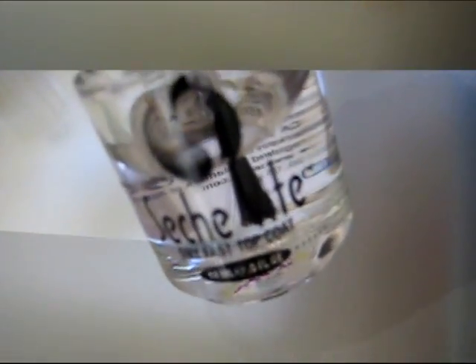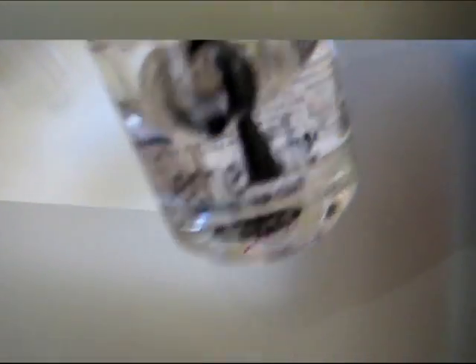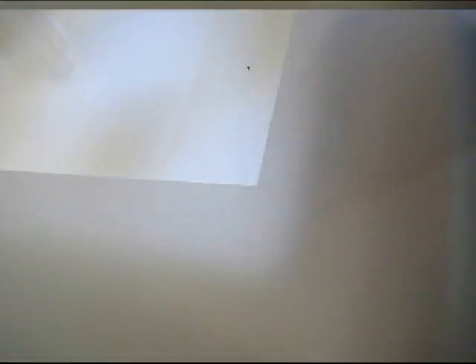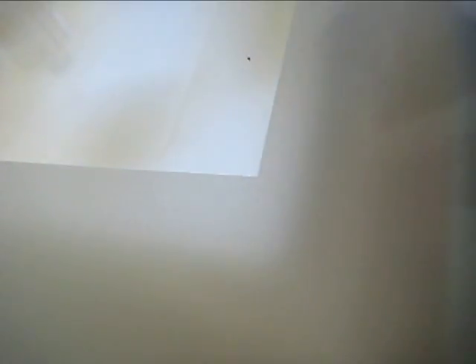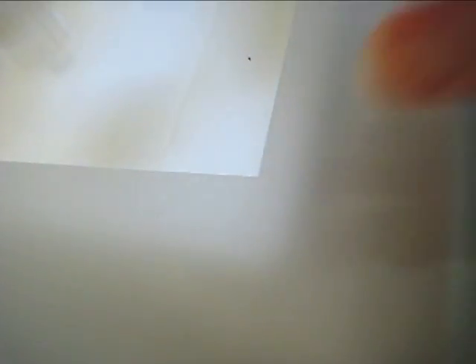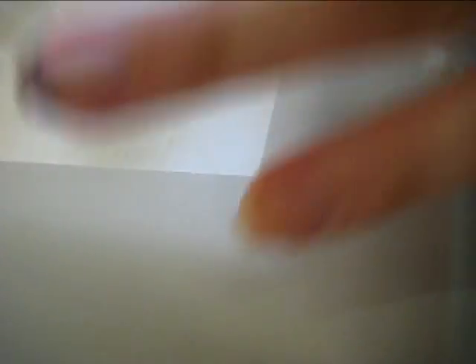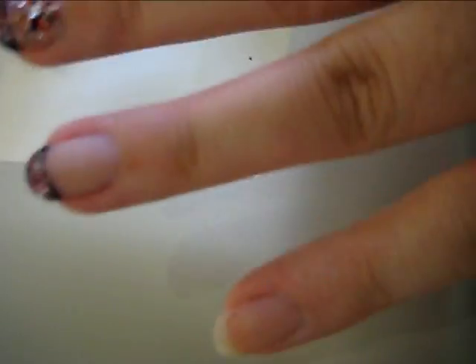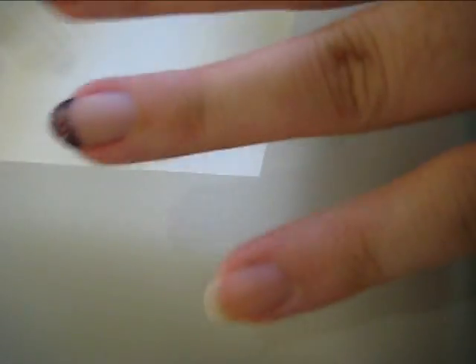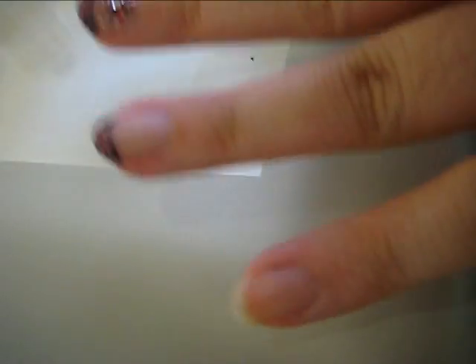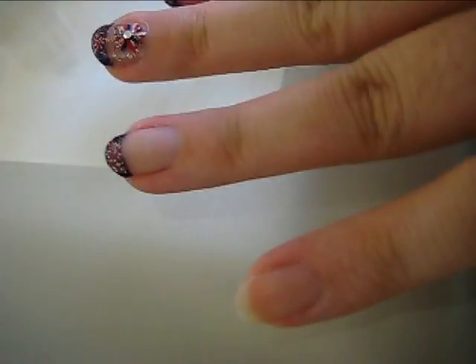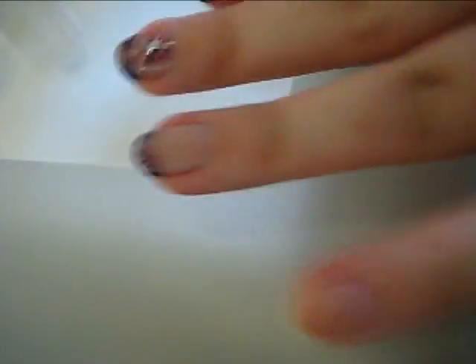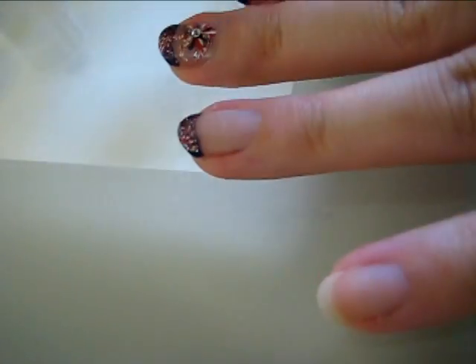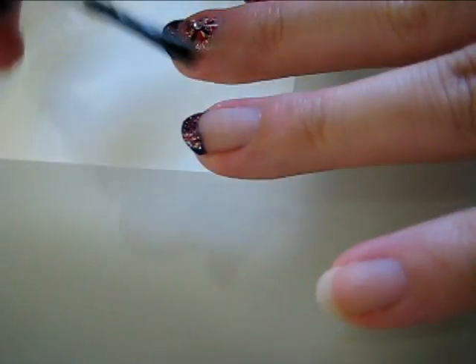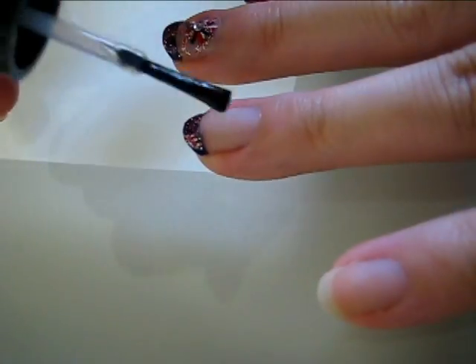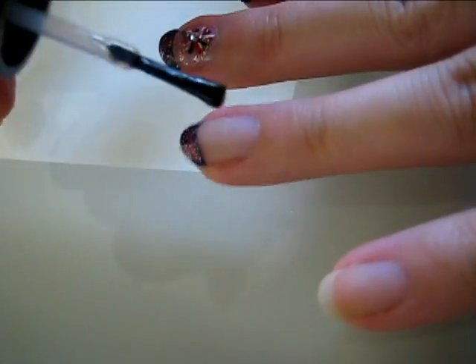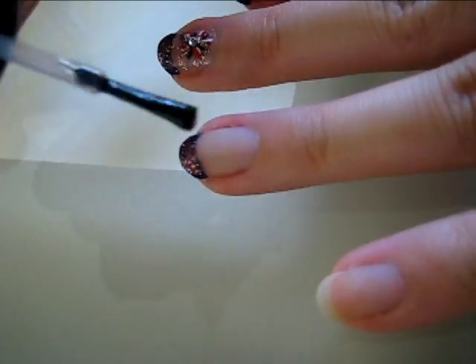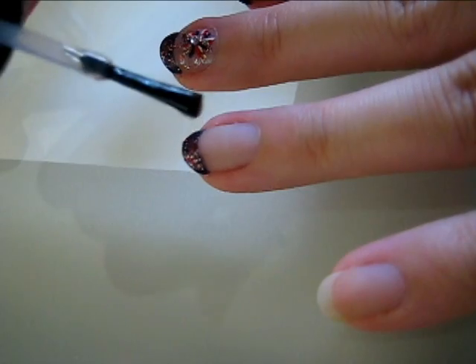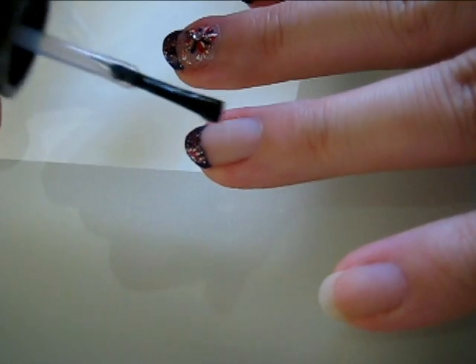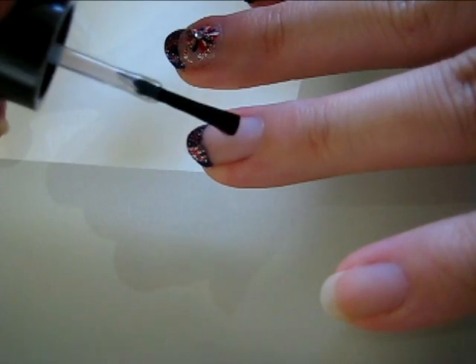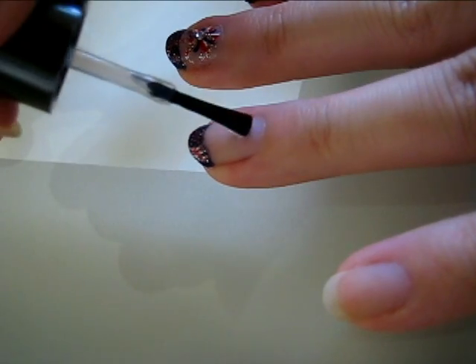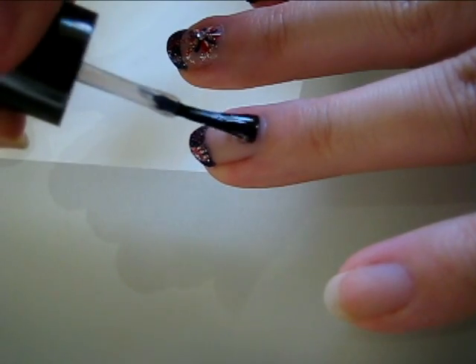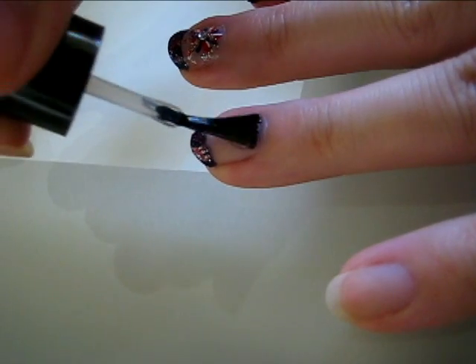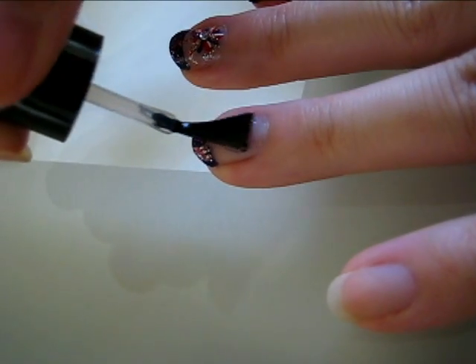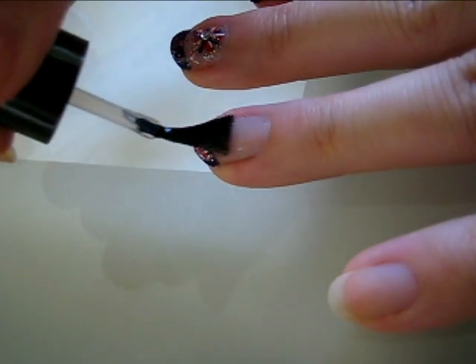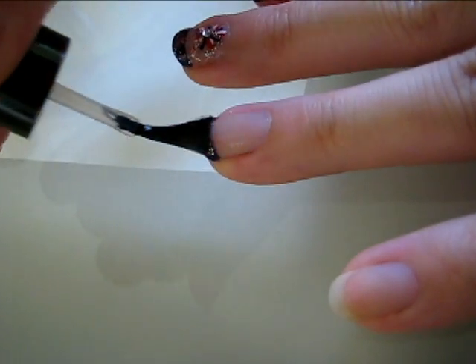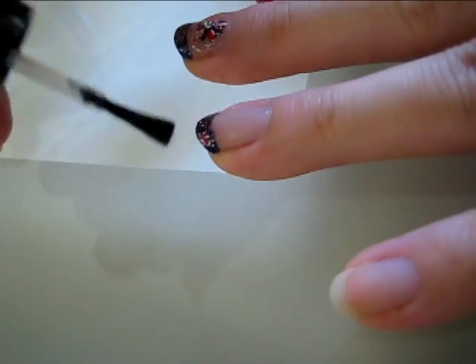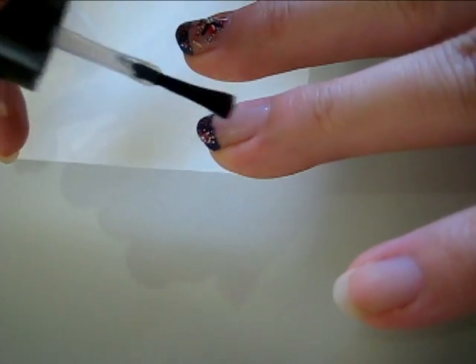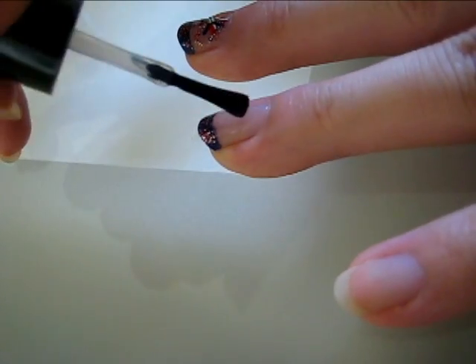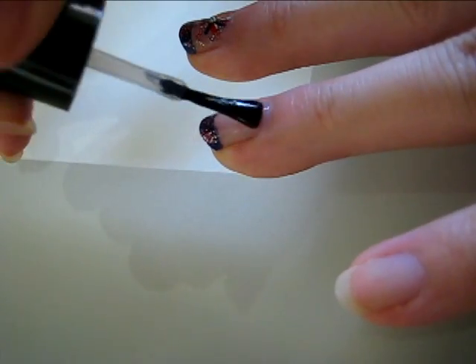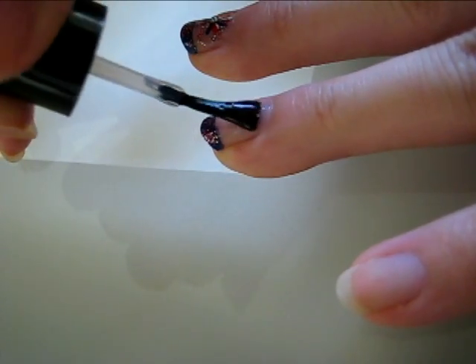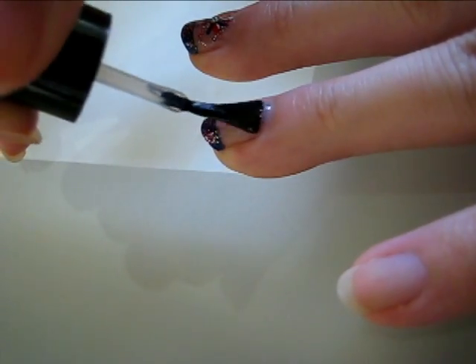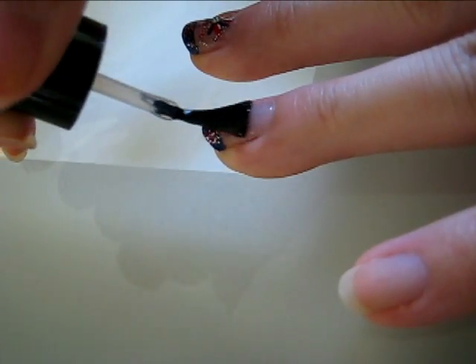In order to keep the tip intact, add a layer of top coat over the entire nail.